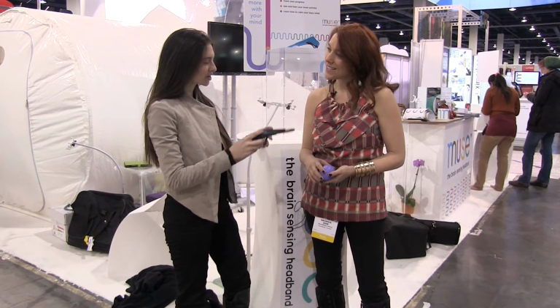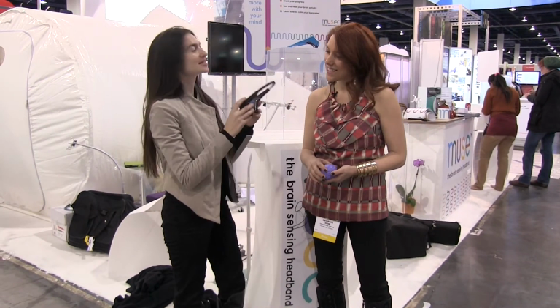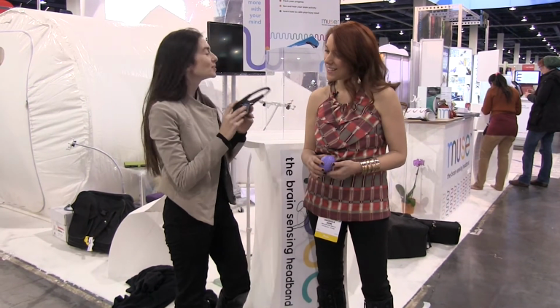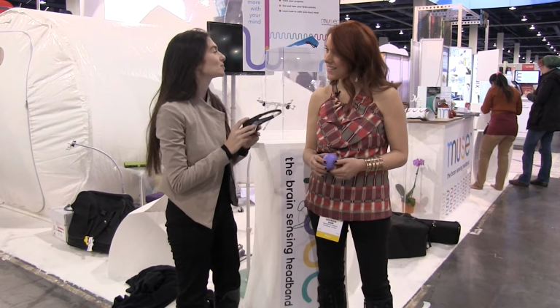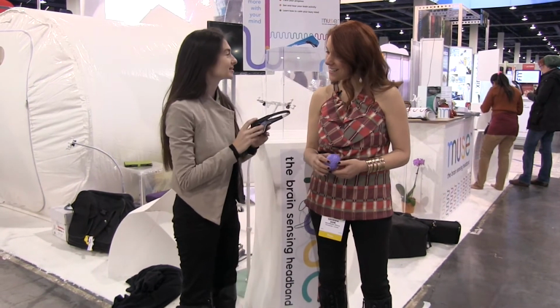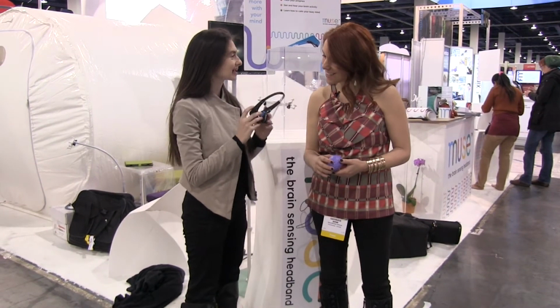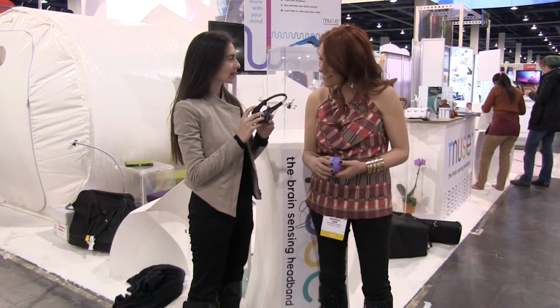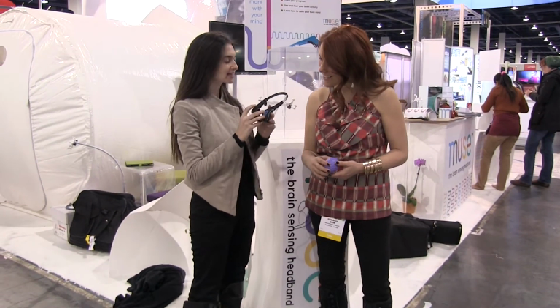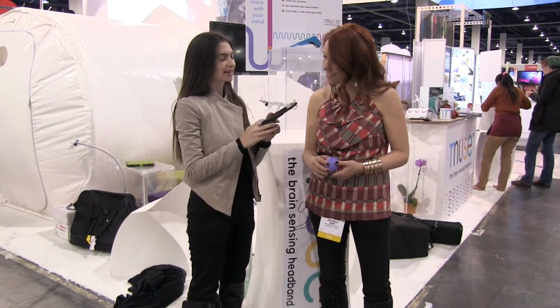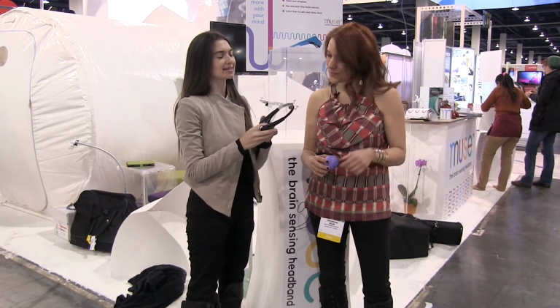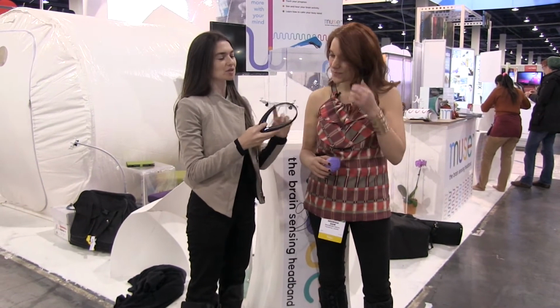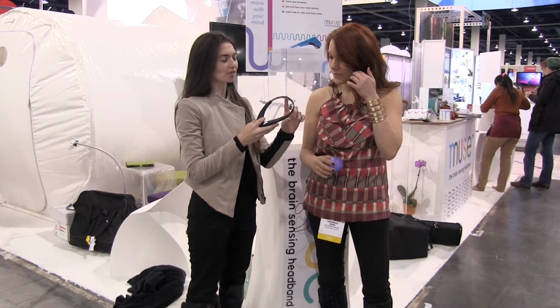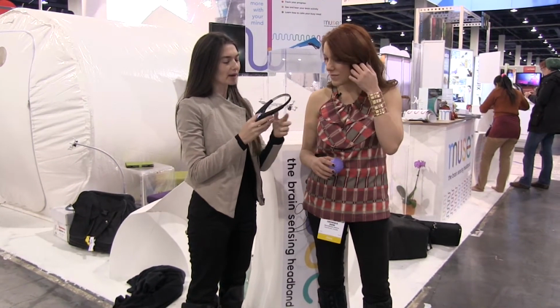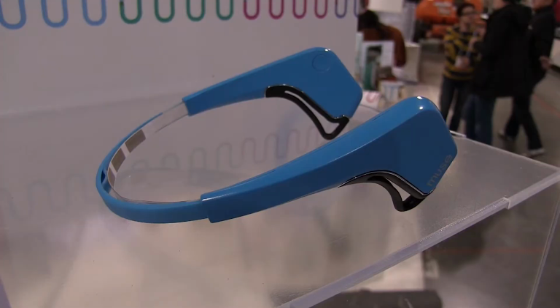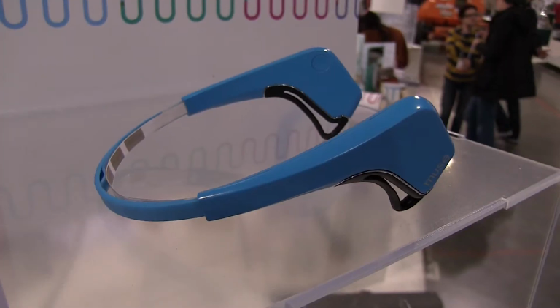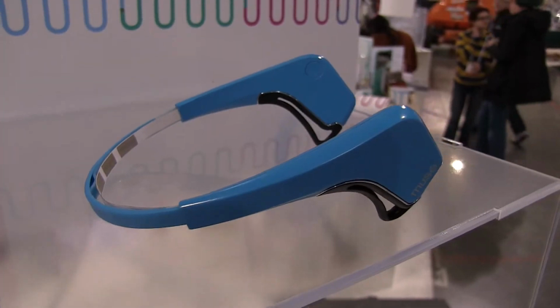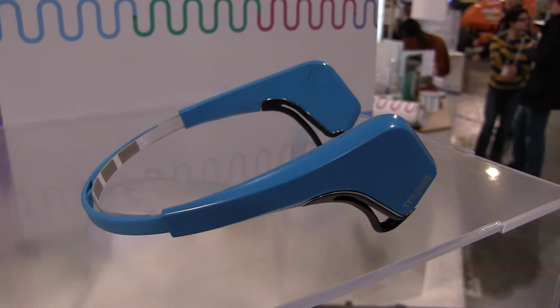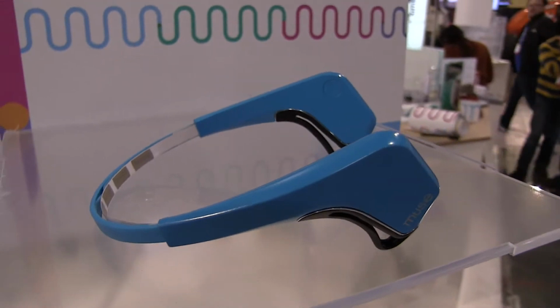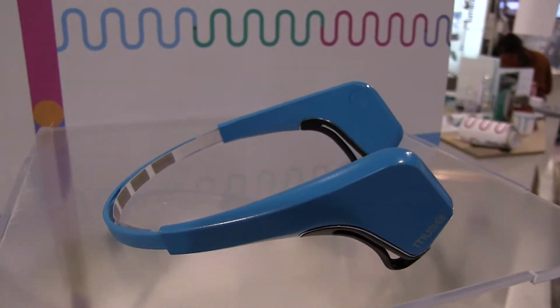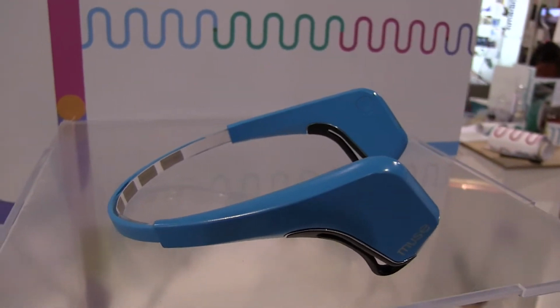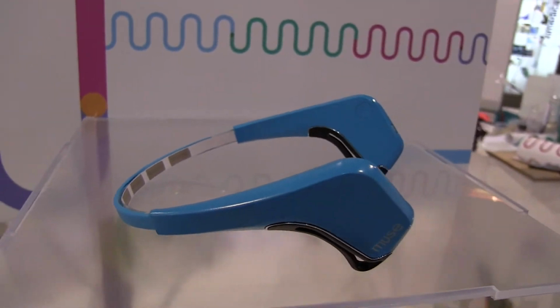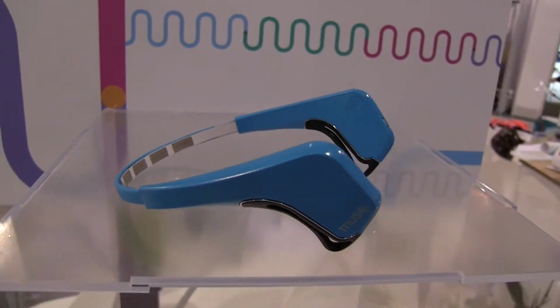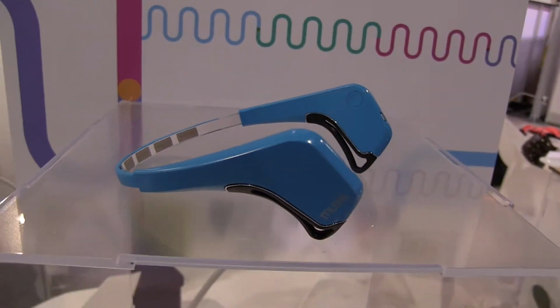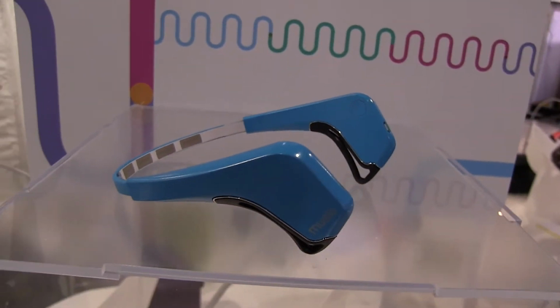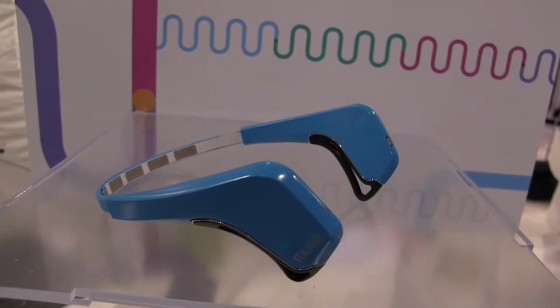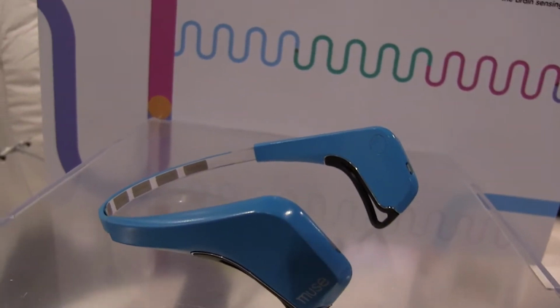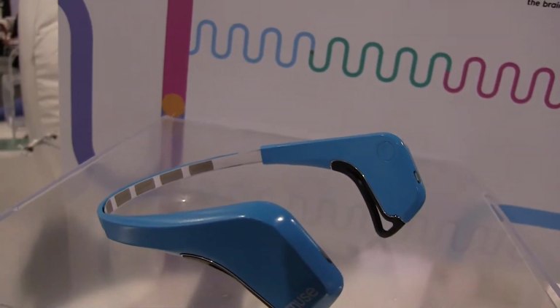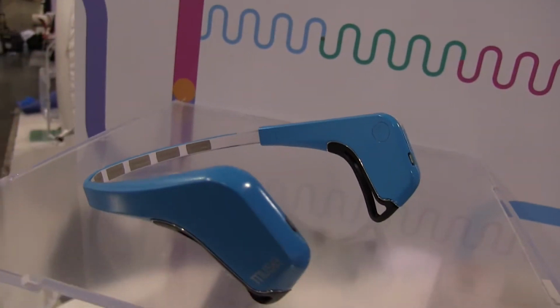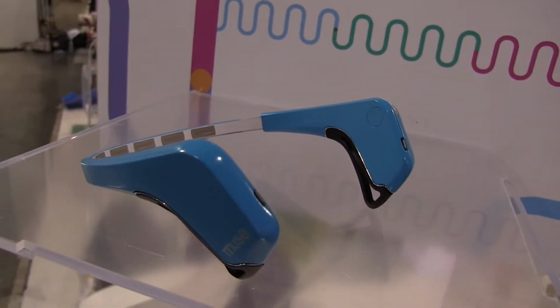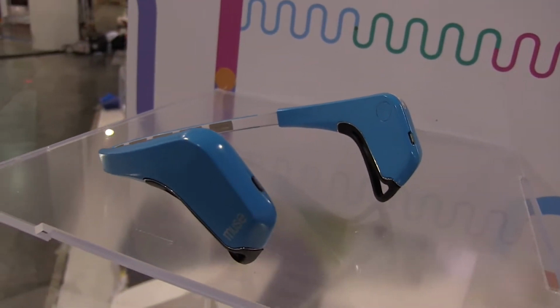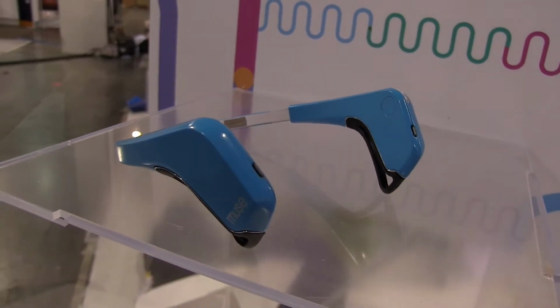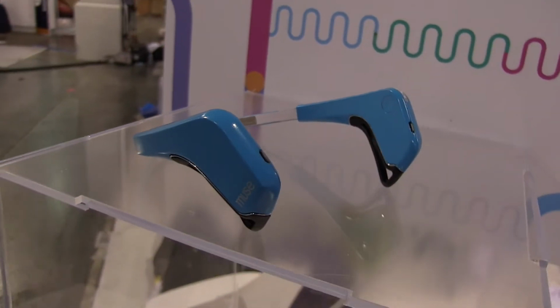Sure, this is MUSE the brain sensing headband. The sensors on the forehead and behind the ears connect wirelessly to your smartphone or tablet, and it helps you do more with your mind.